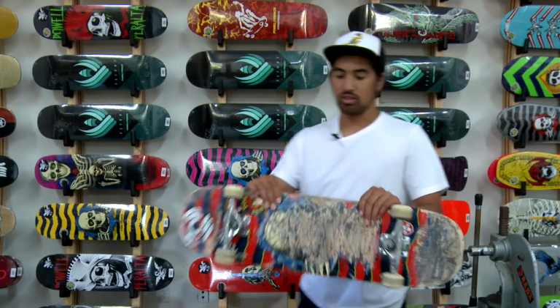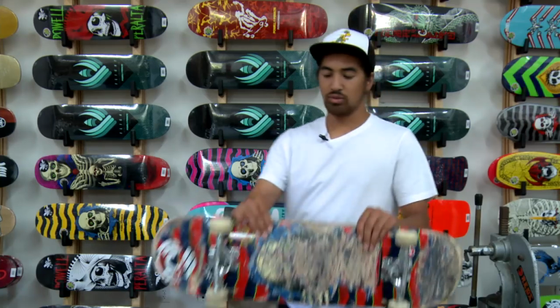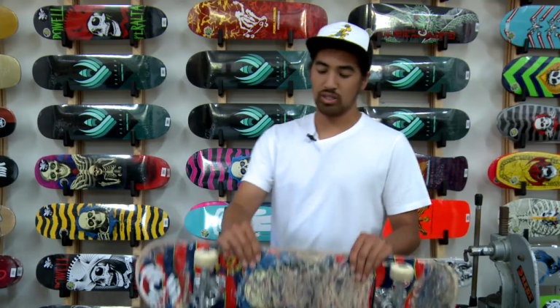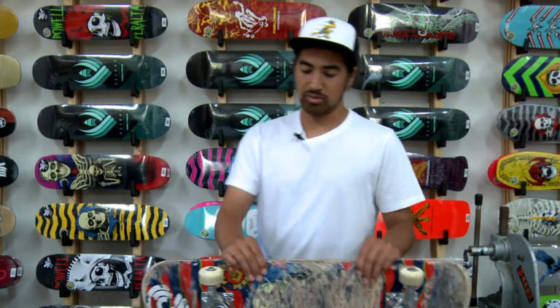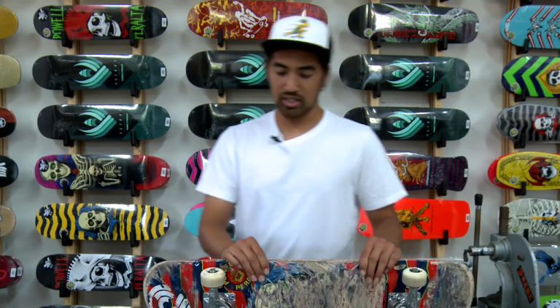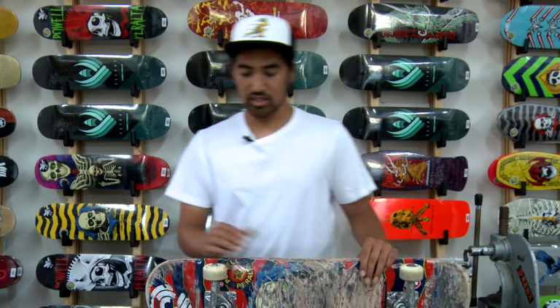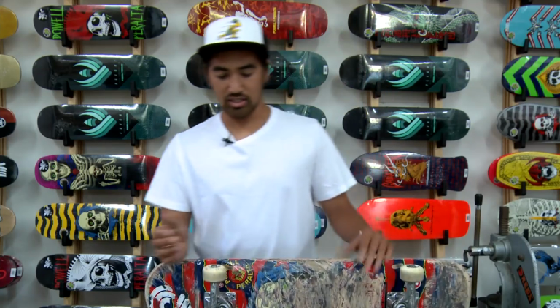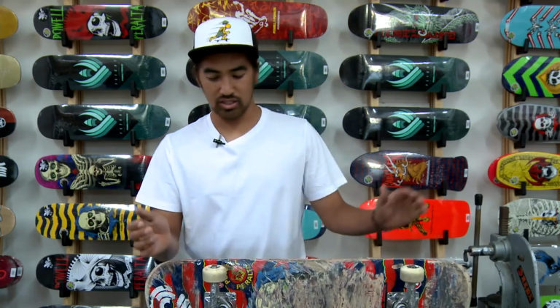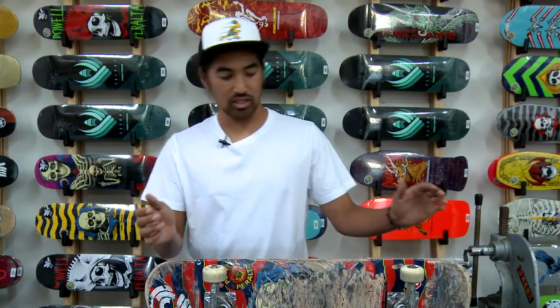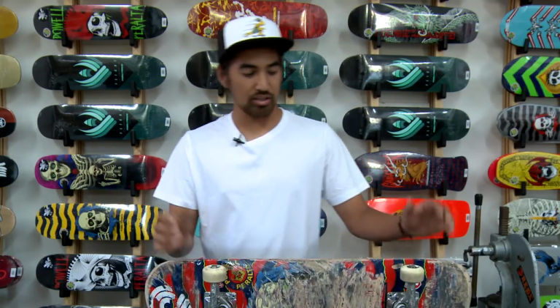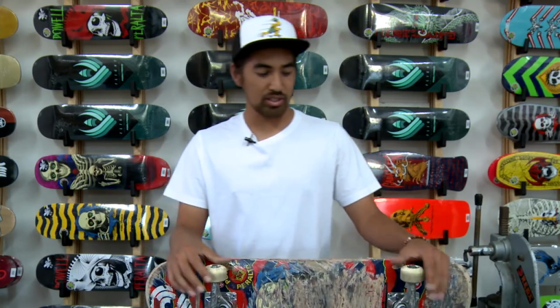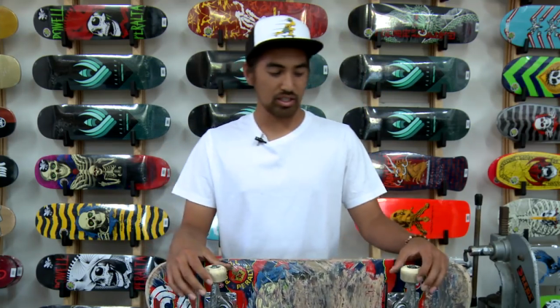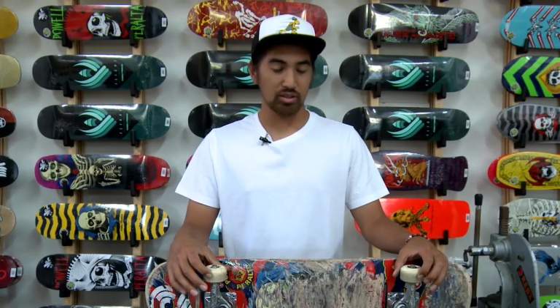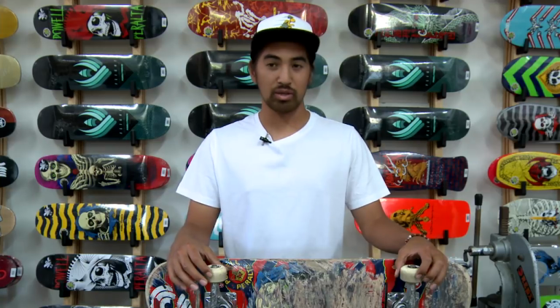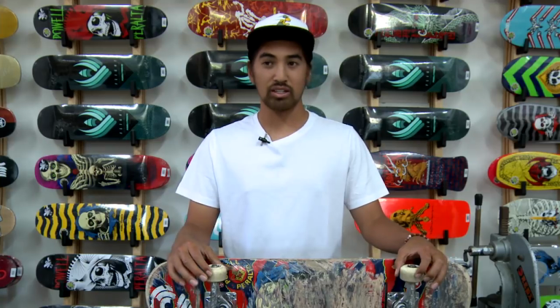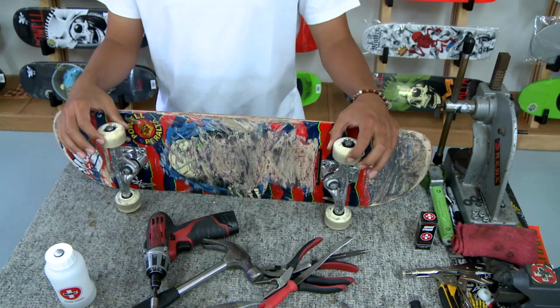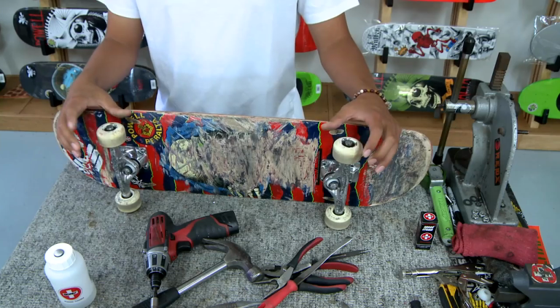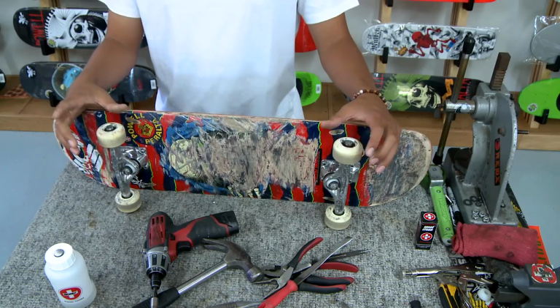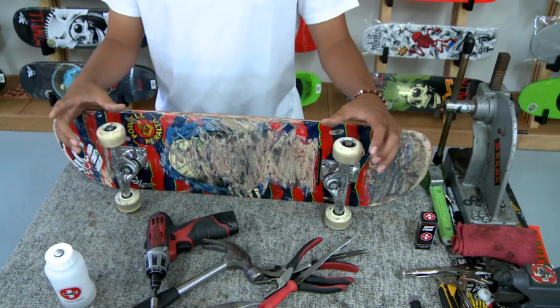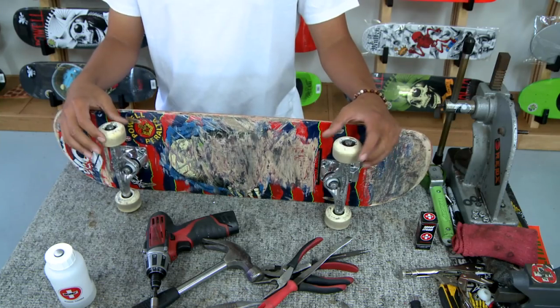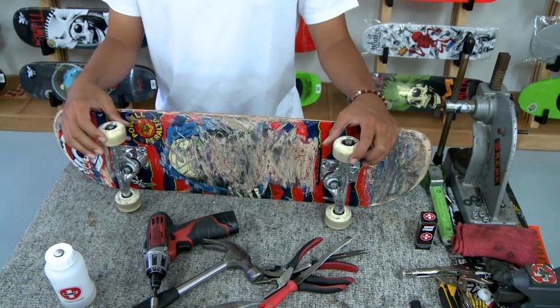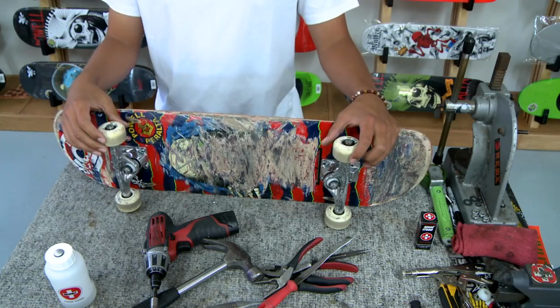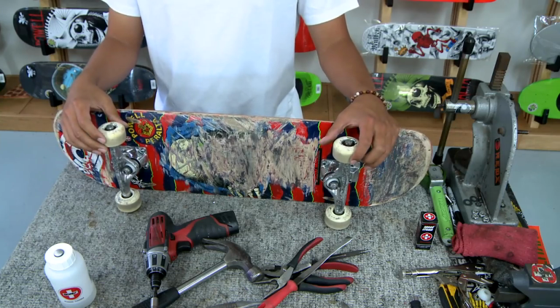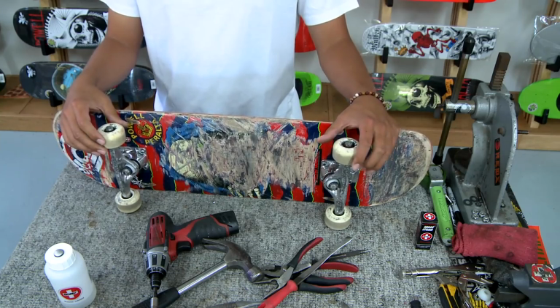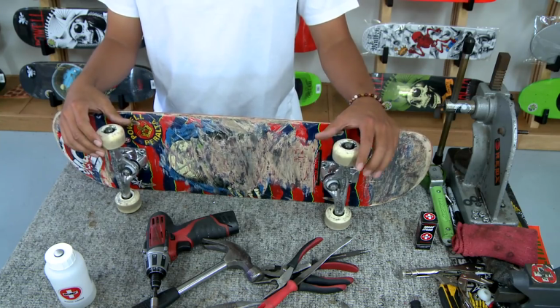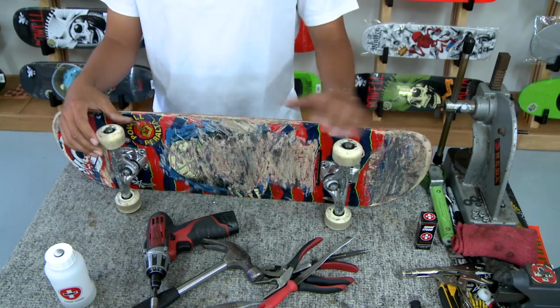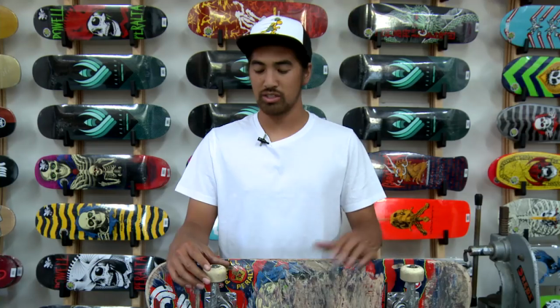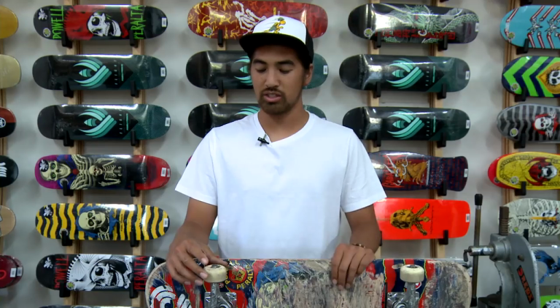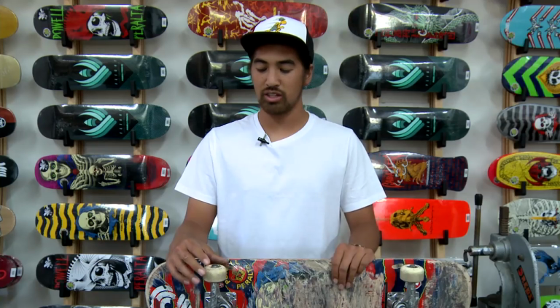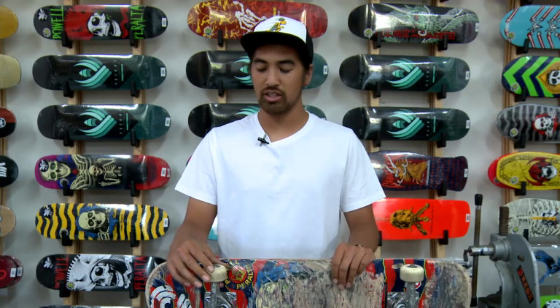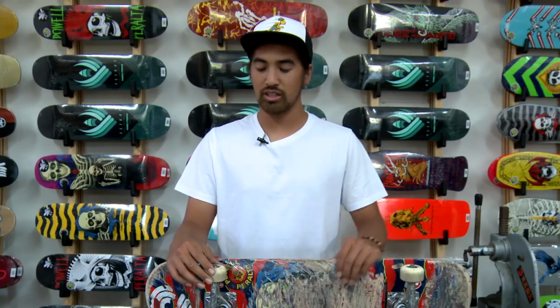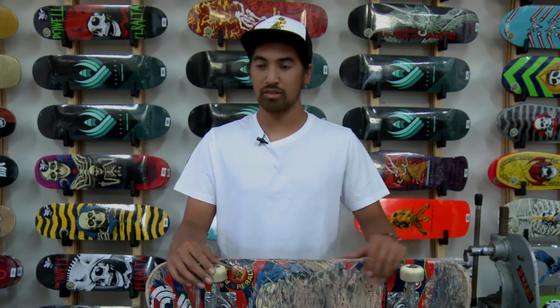What up skaters? Here I am today with my dirty Bones Swiss bearings and I'm going to show you how to clean them.